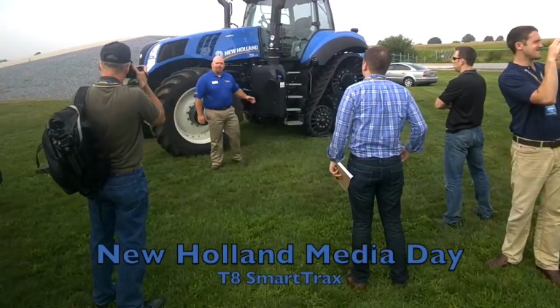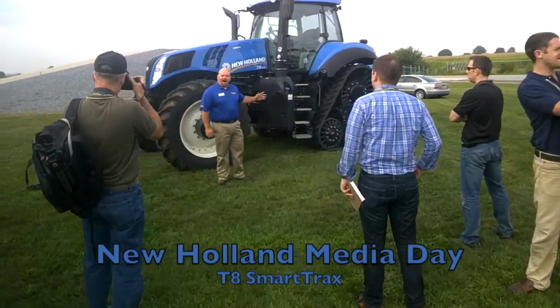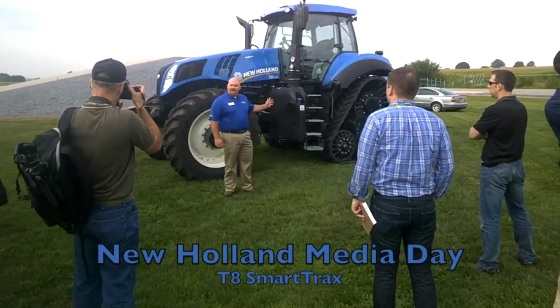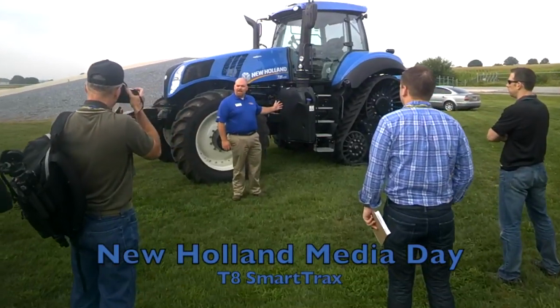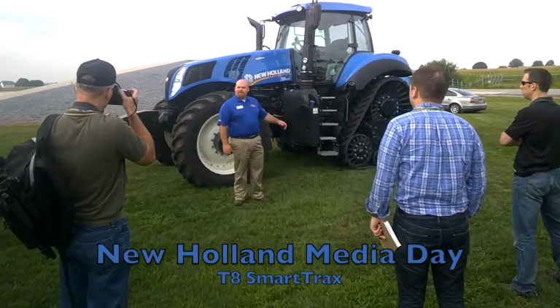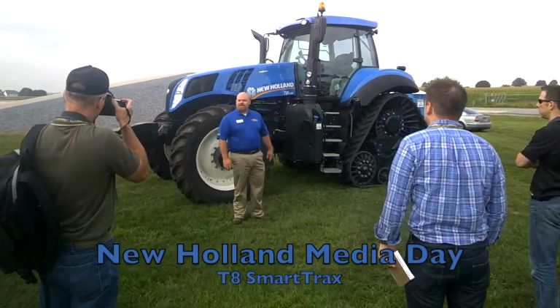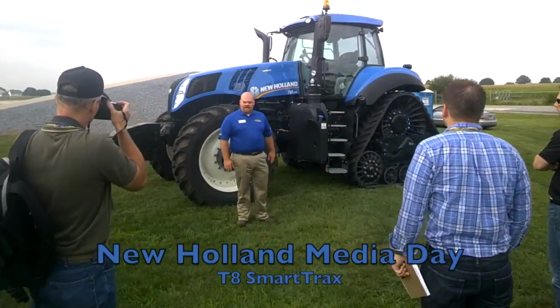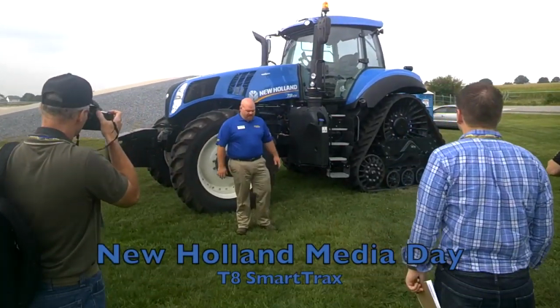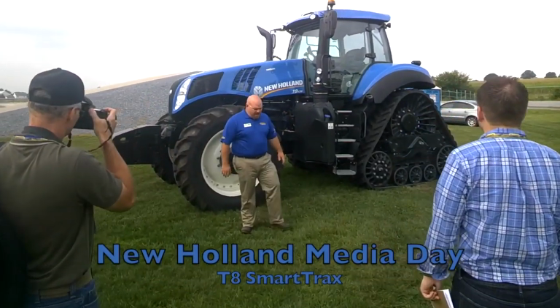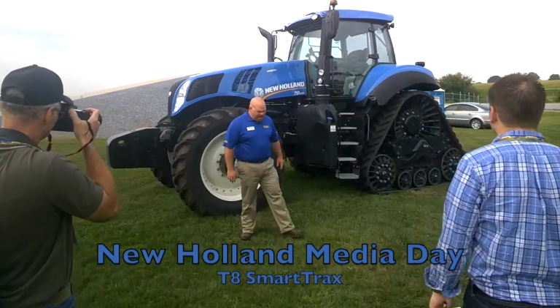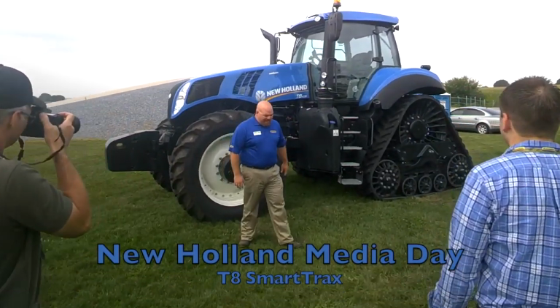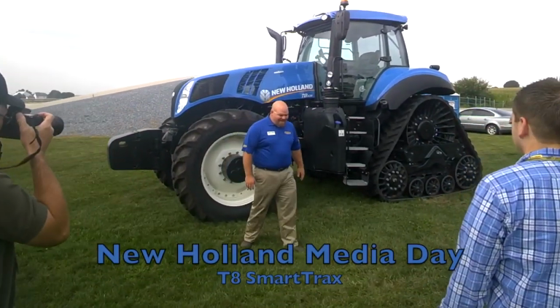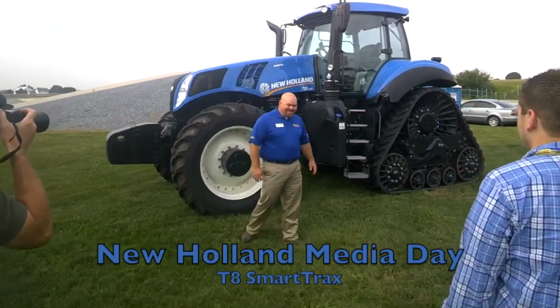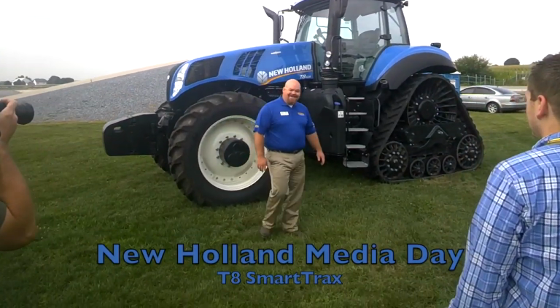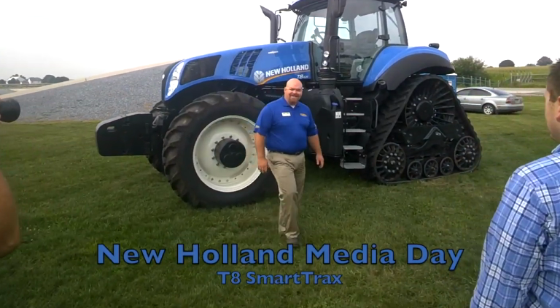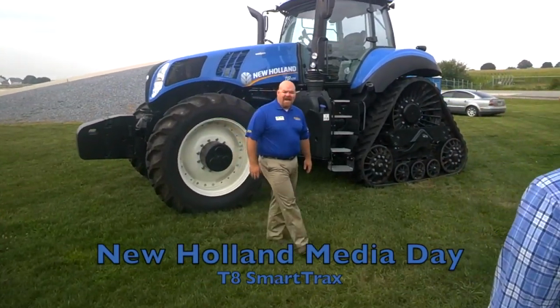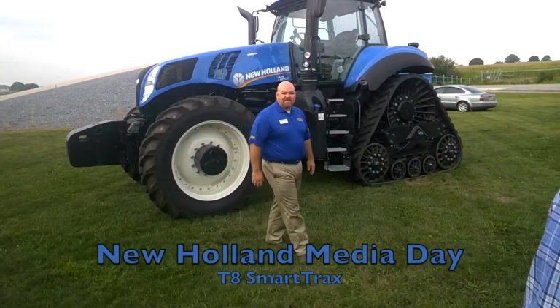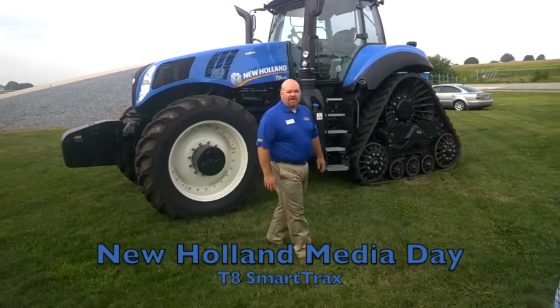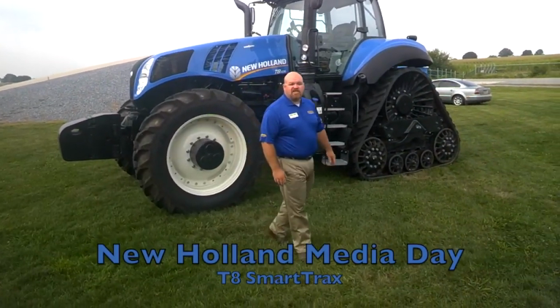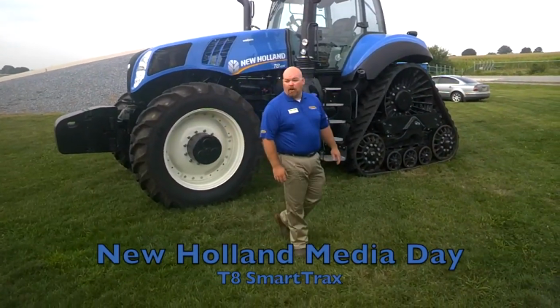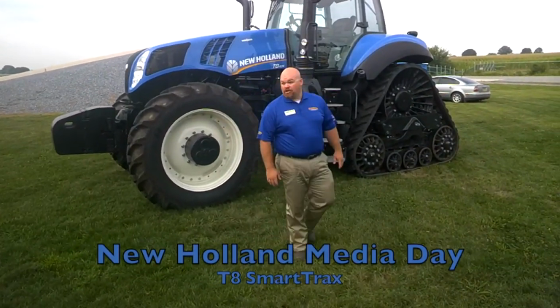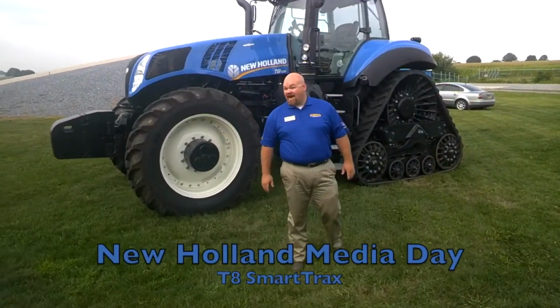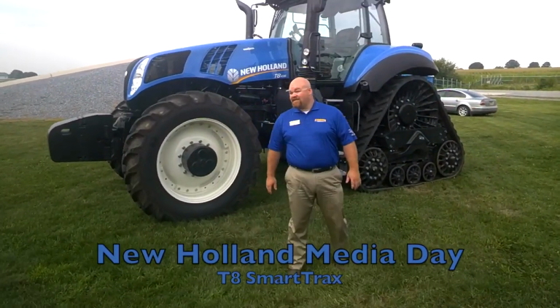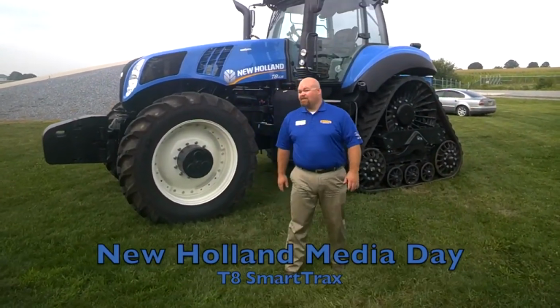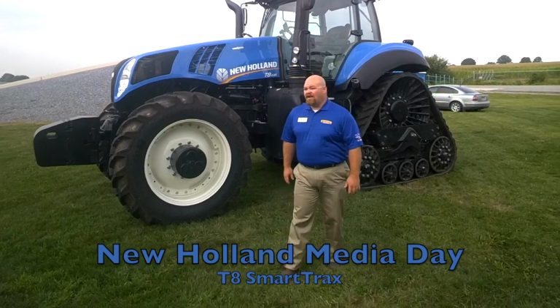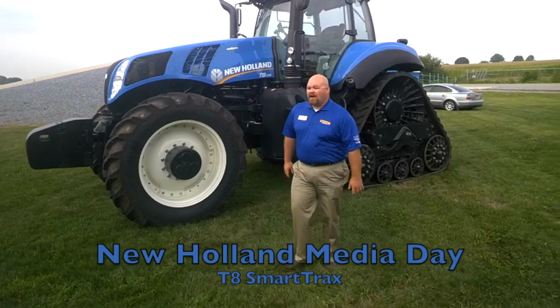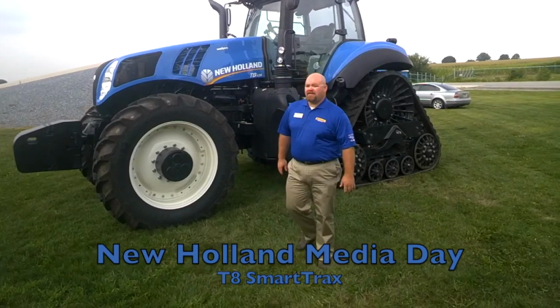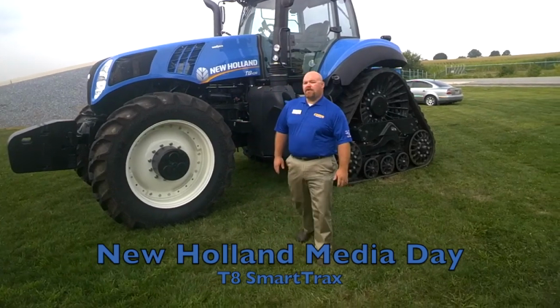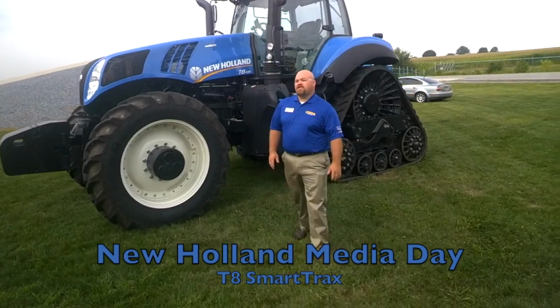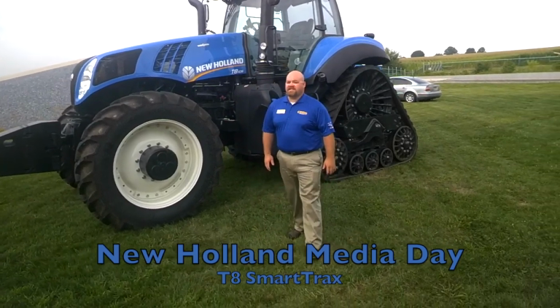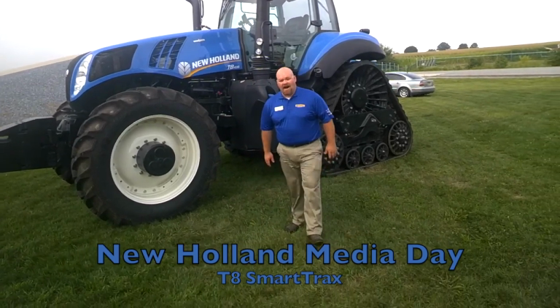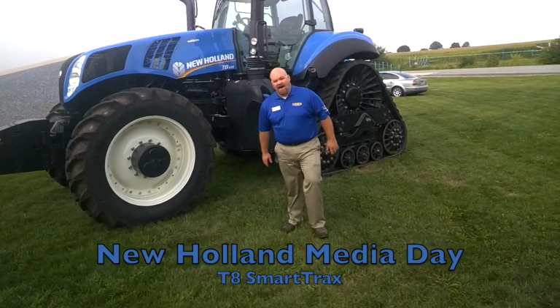Behind me you'll see the Genesis T8 Series Smart Tracks — the first of its kind.